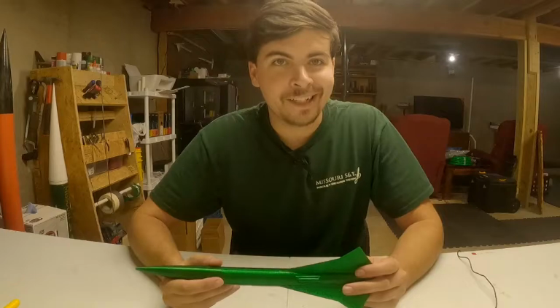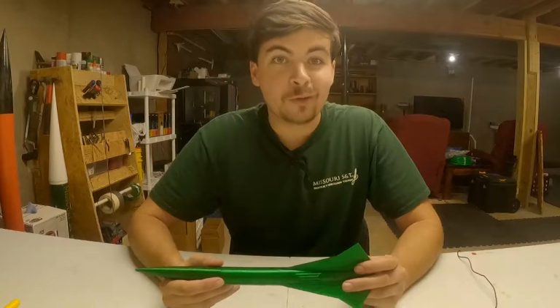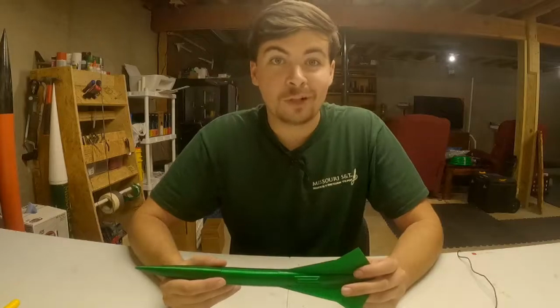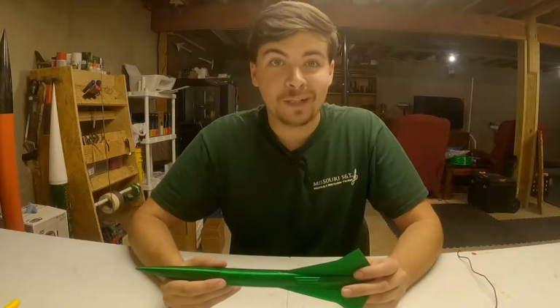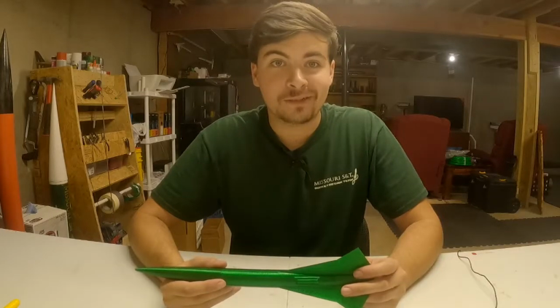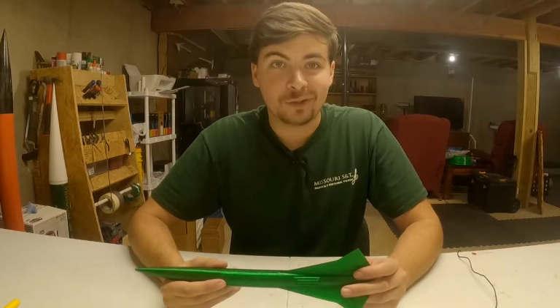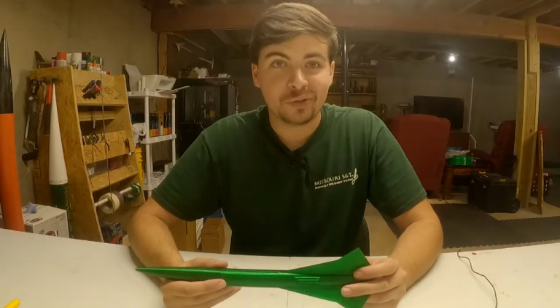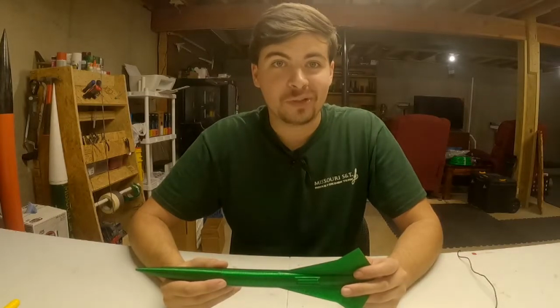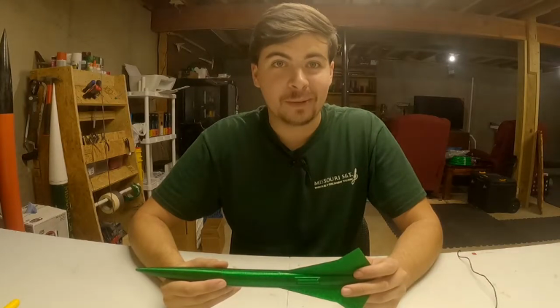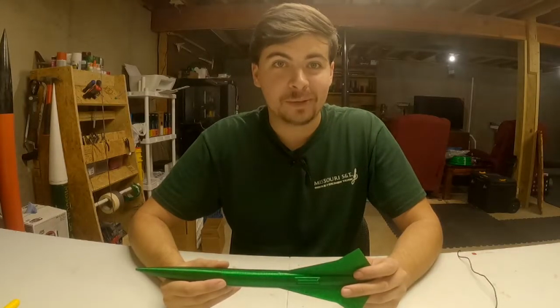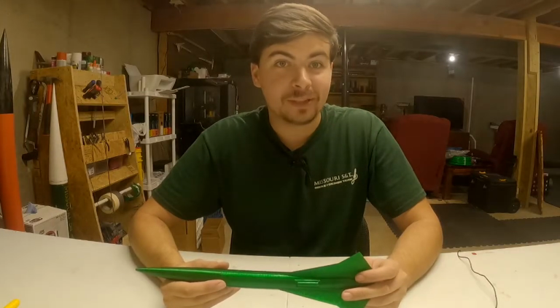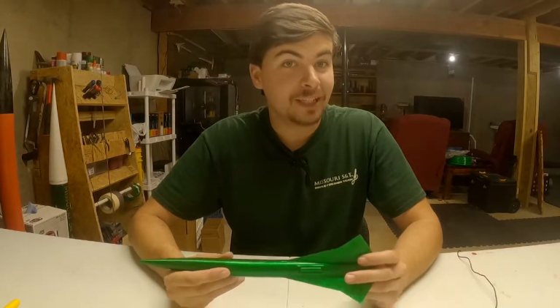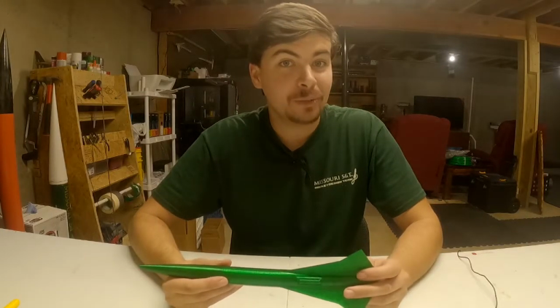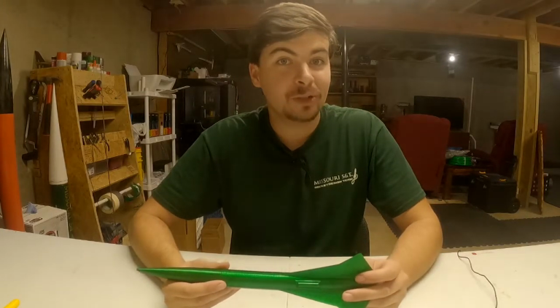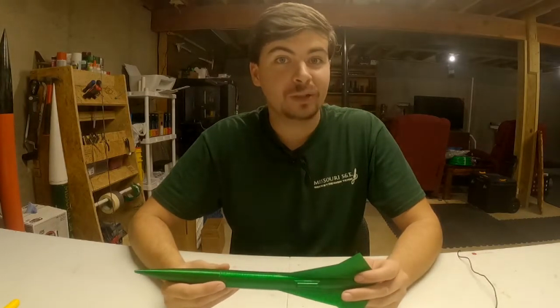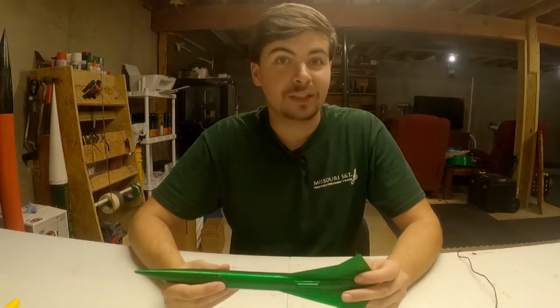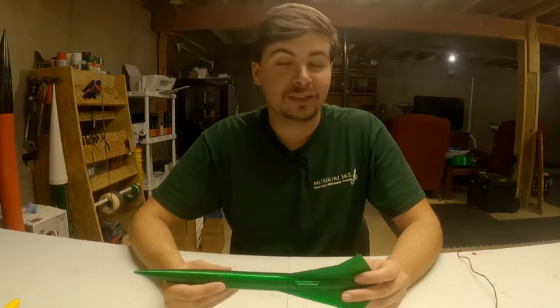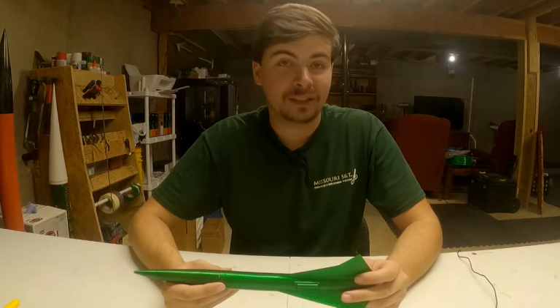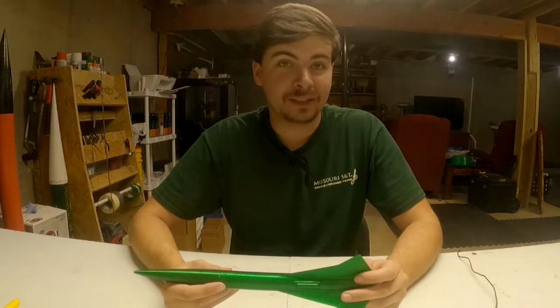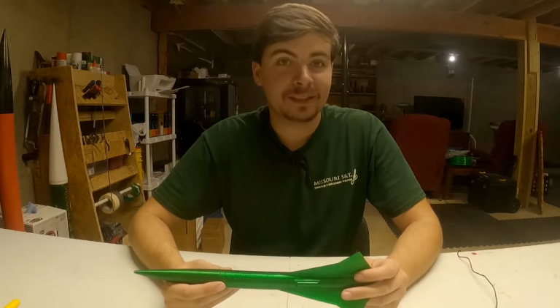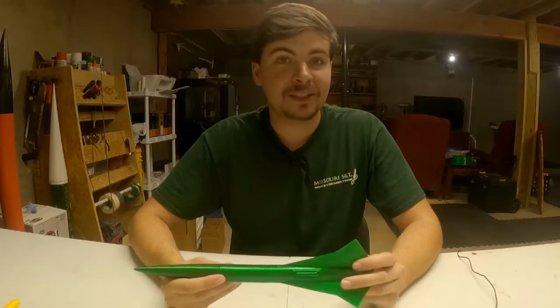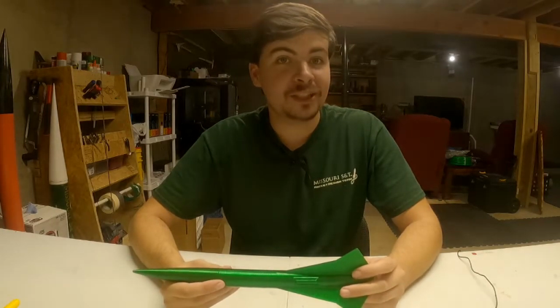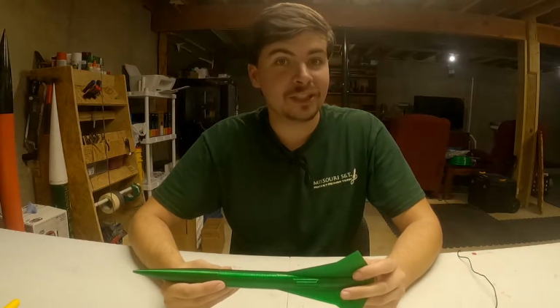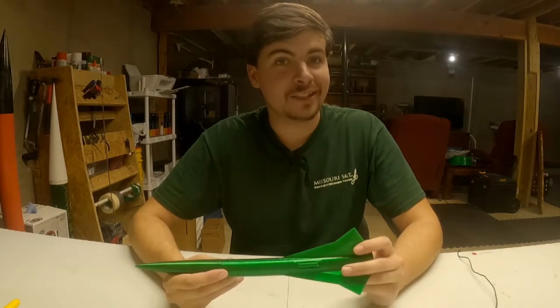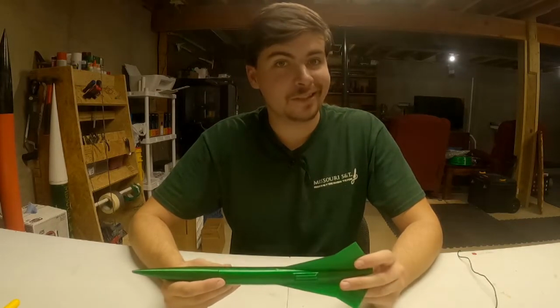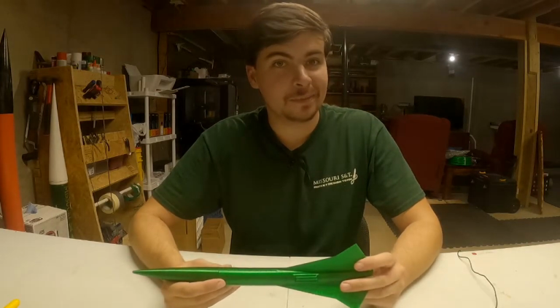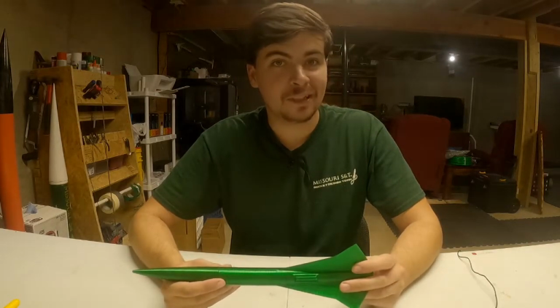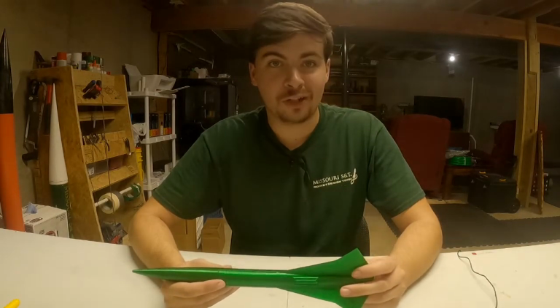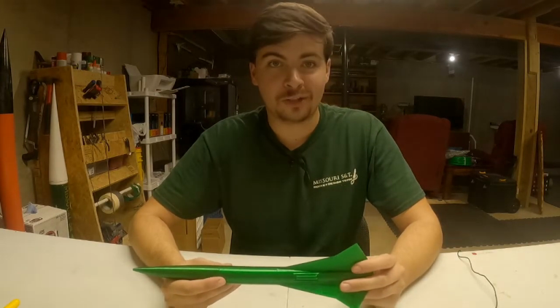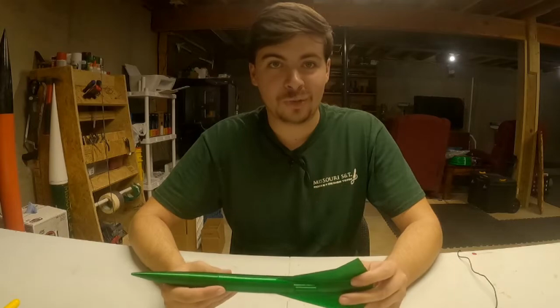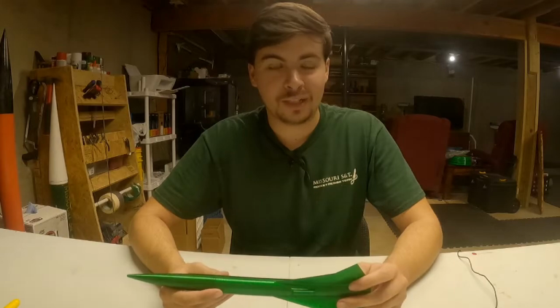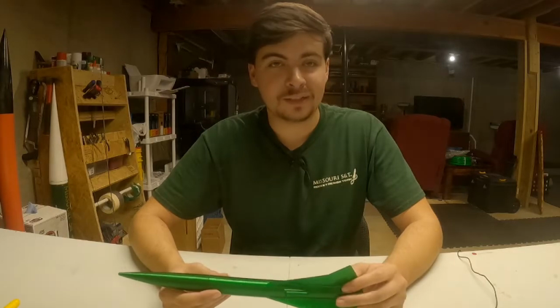Hey gang, welcome back to Inverted Pursuits Laboratory. Today we're going to discuss CG and CP on your rockets.